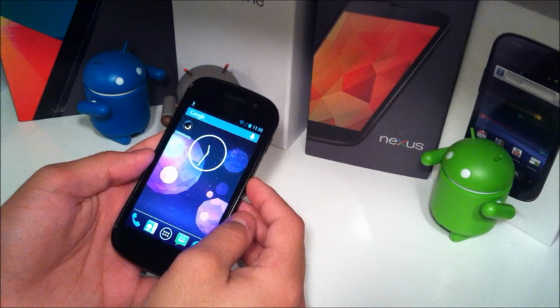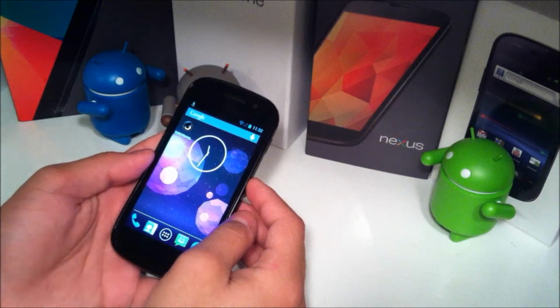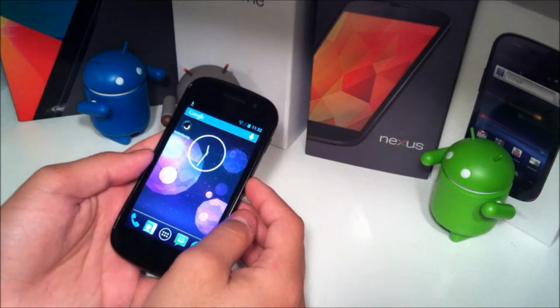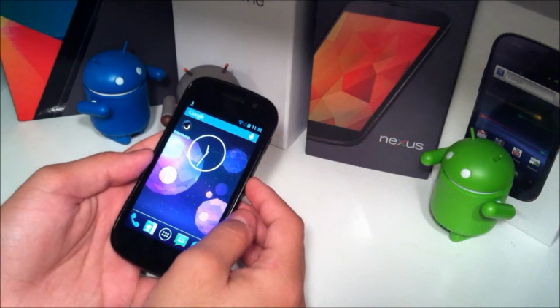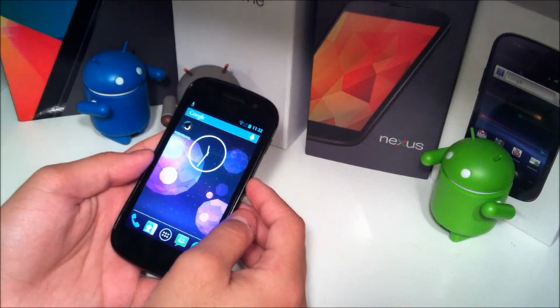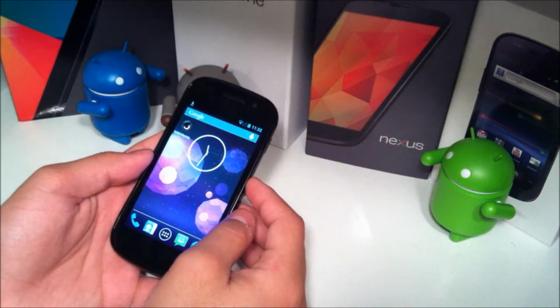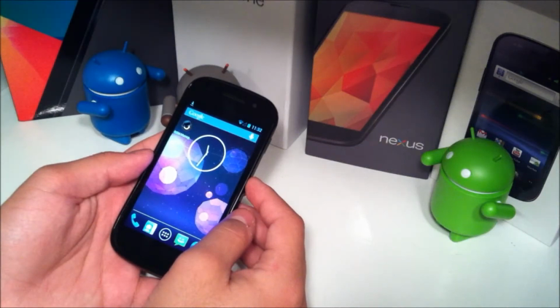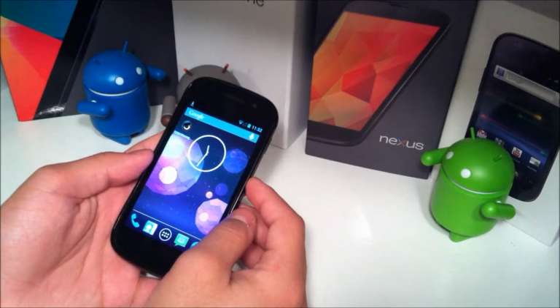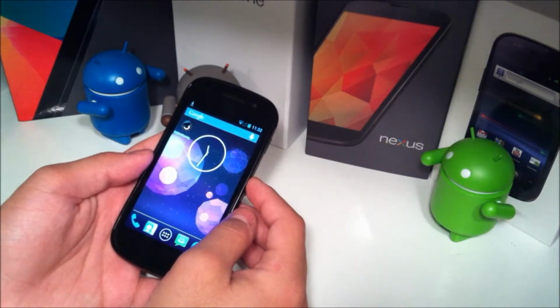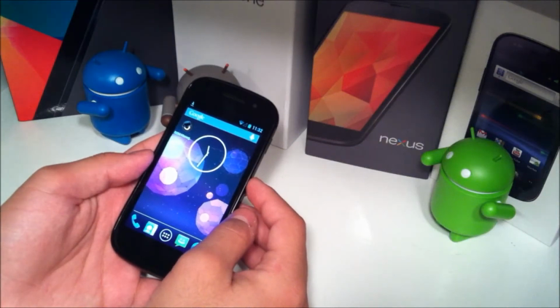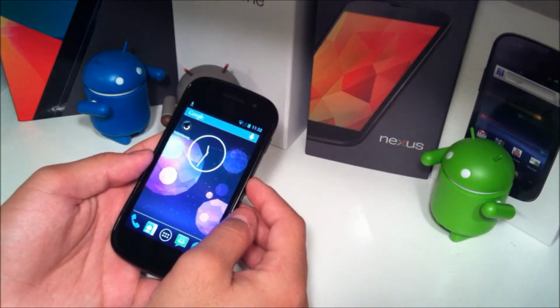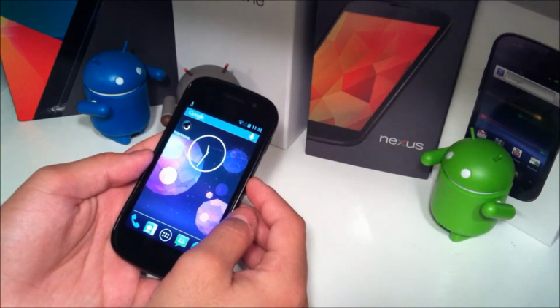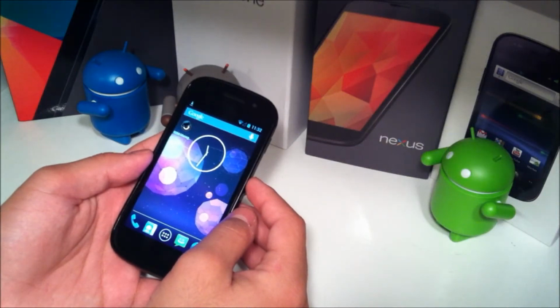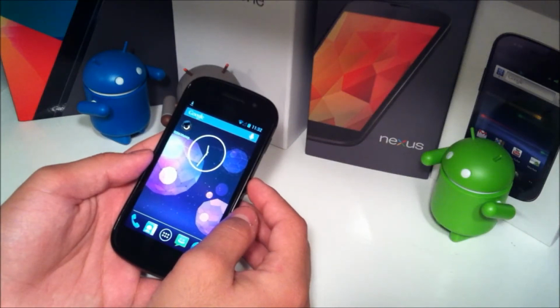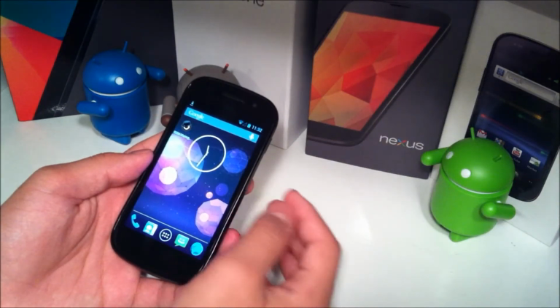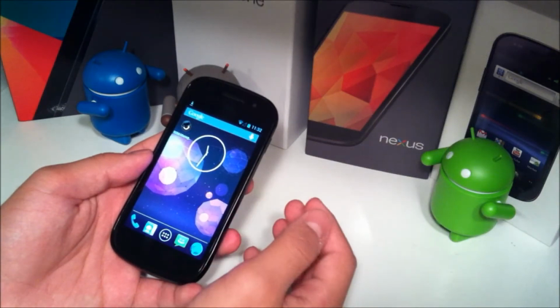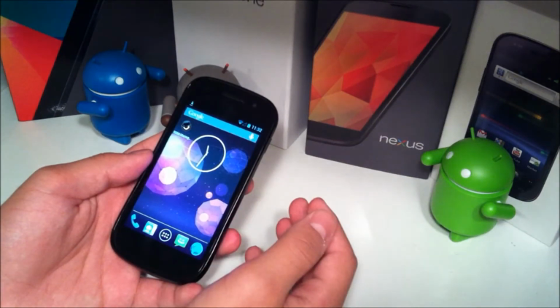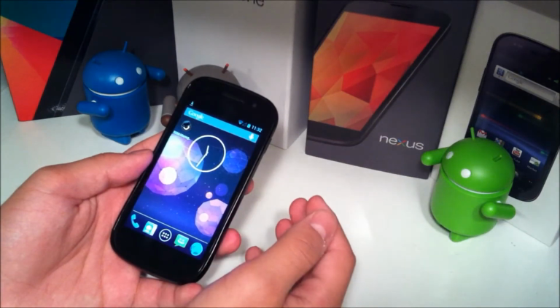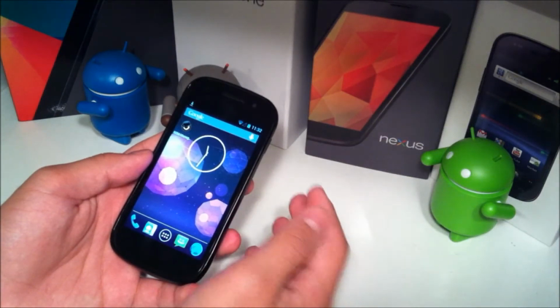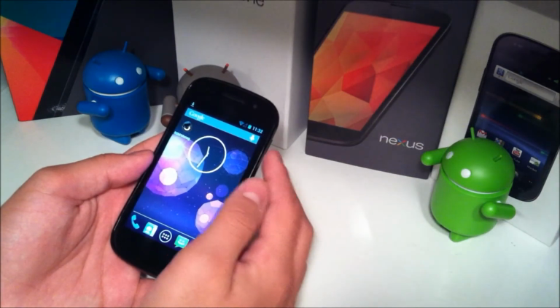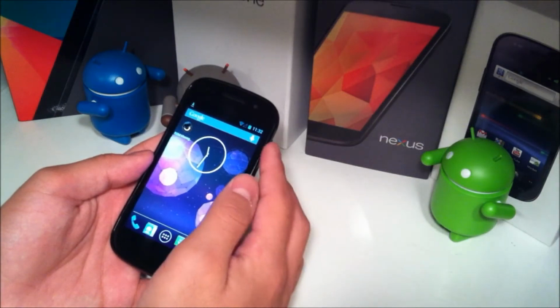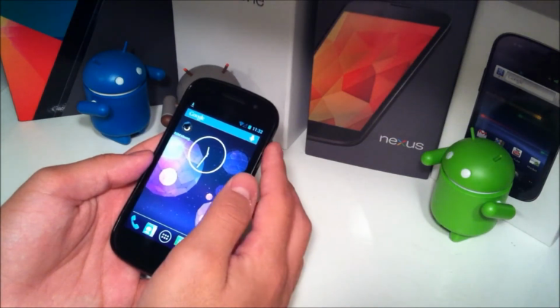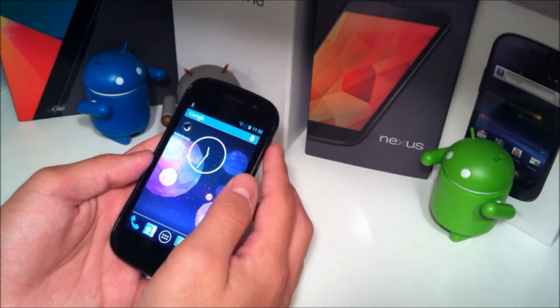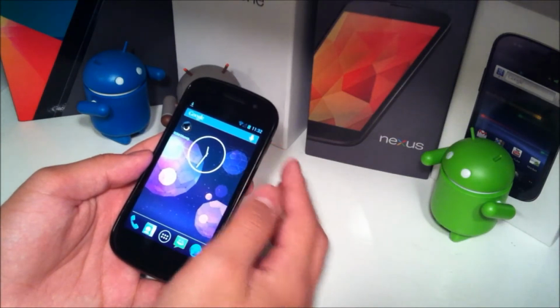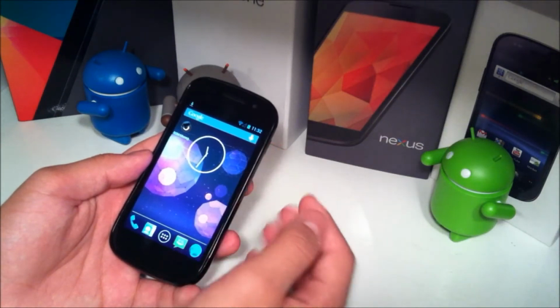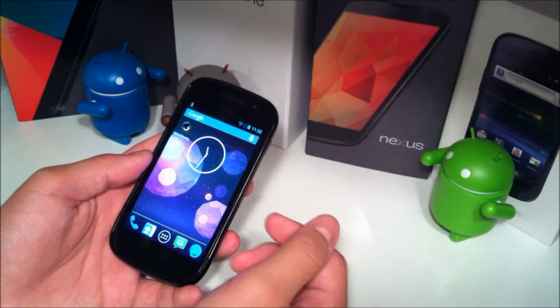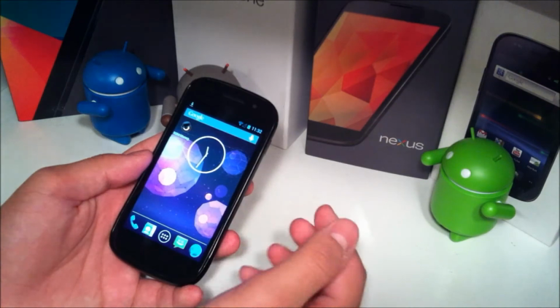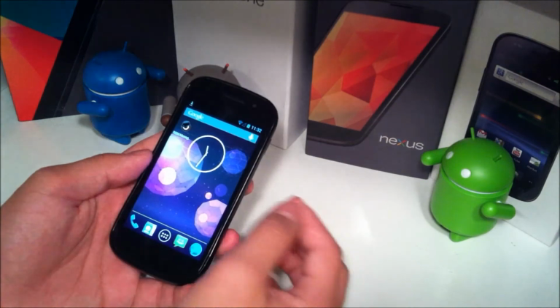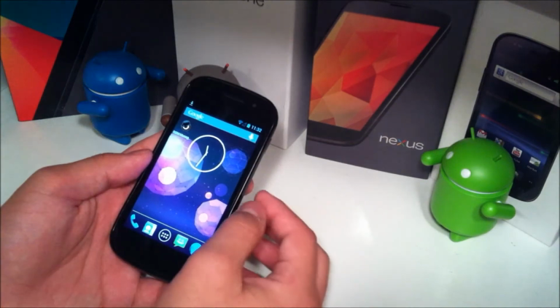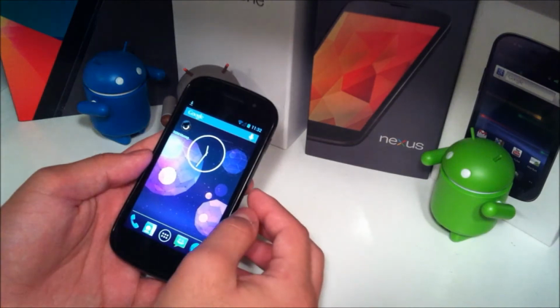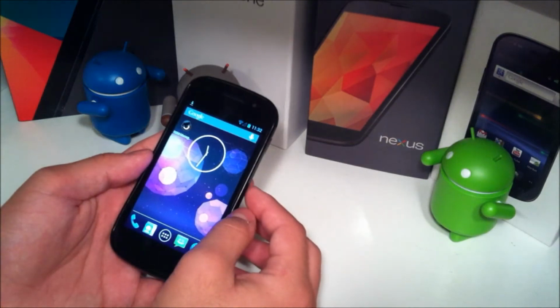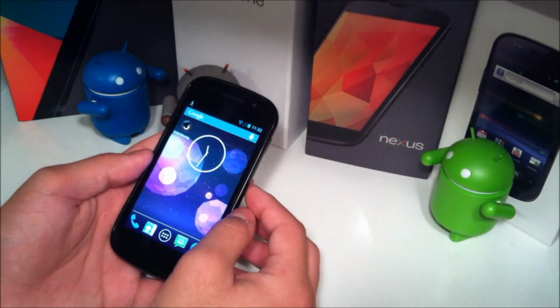Hey YouTube, this is Alexander and I'm back with another tech video. In this tech video I'm going to be taking a quick look at Avatar ROM and just showing you how to install it.